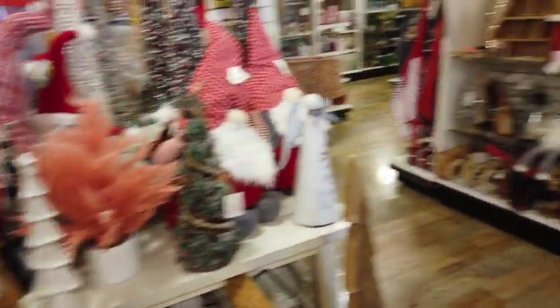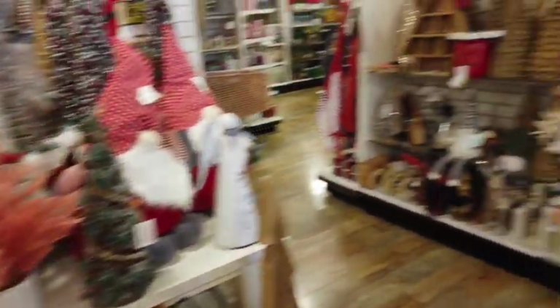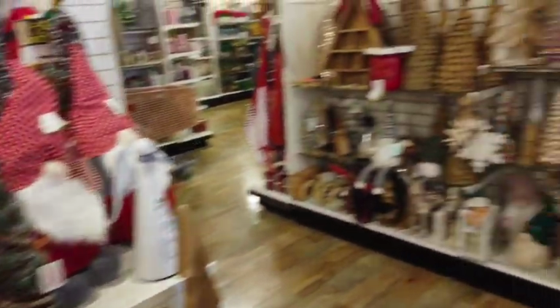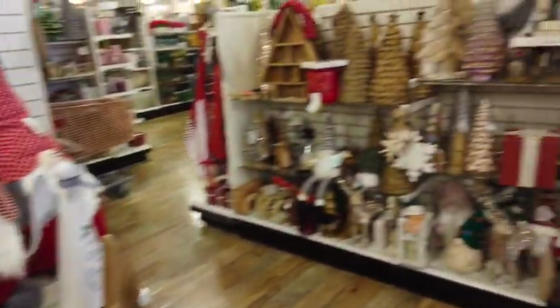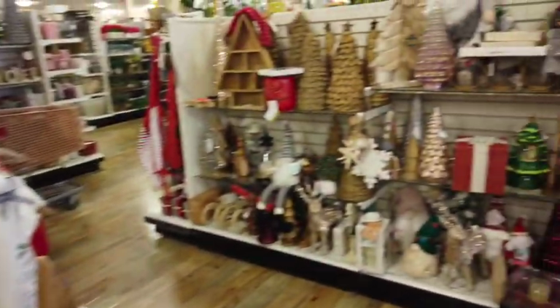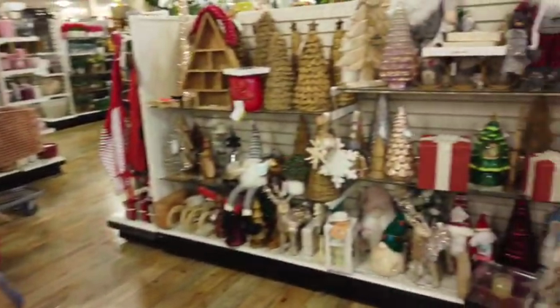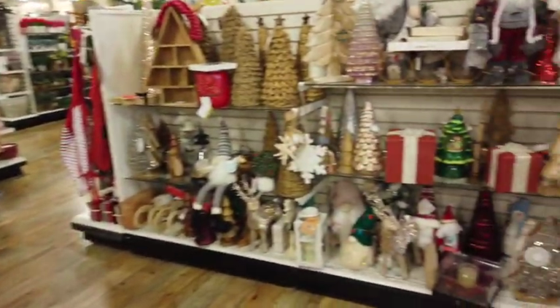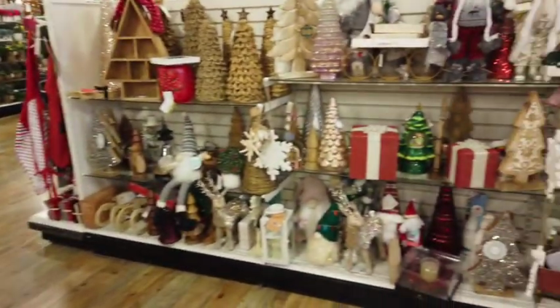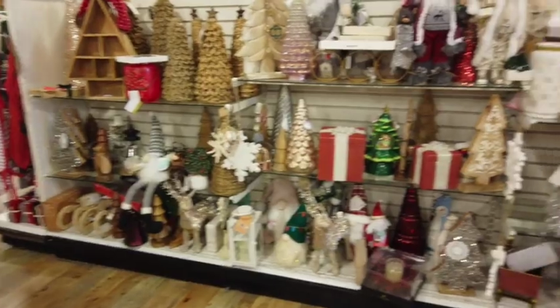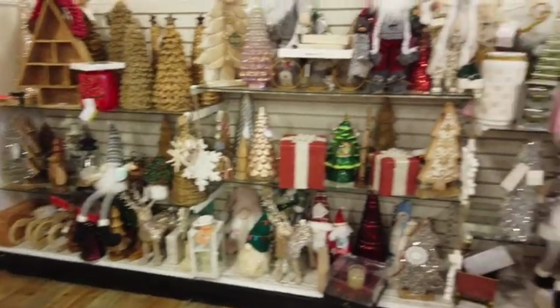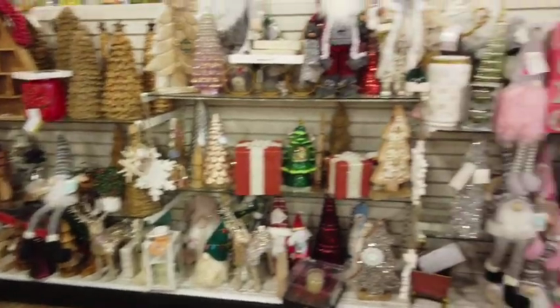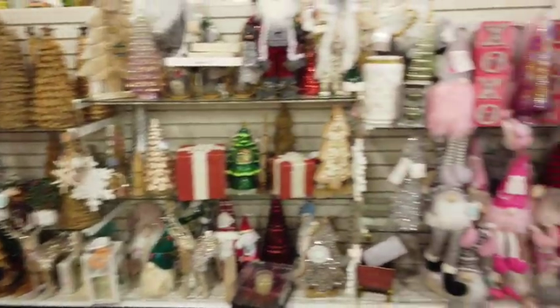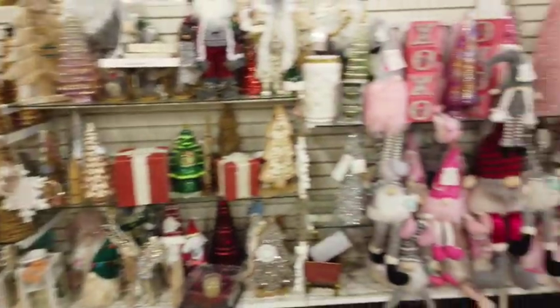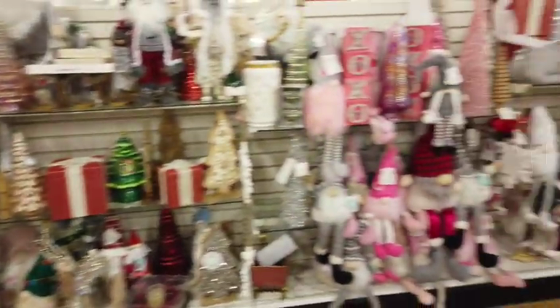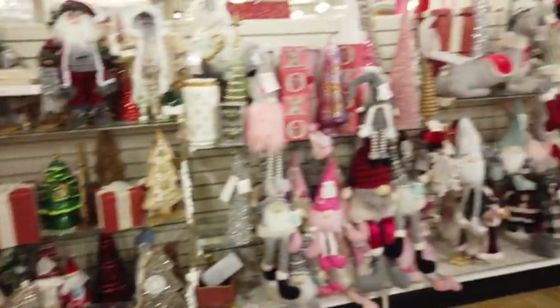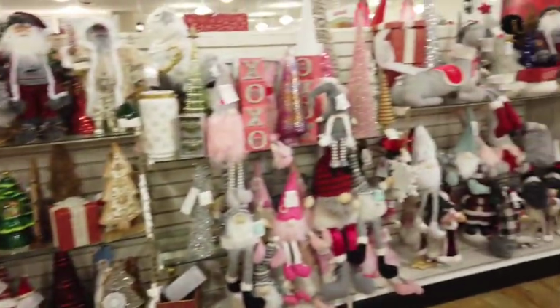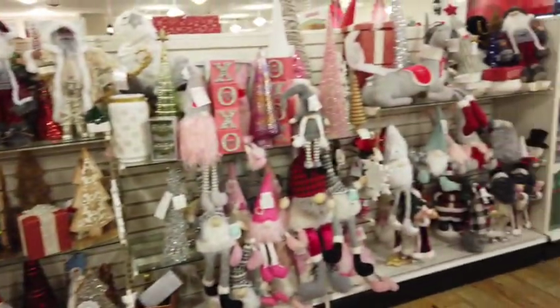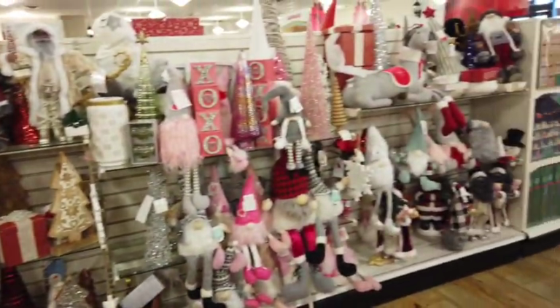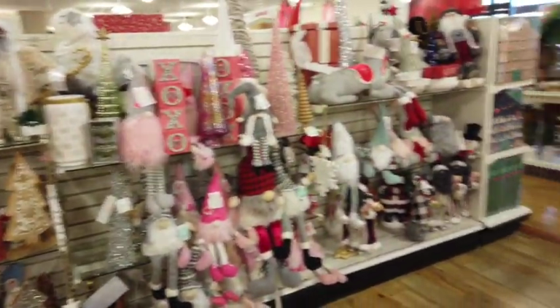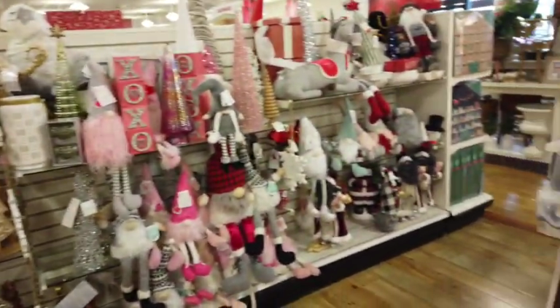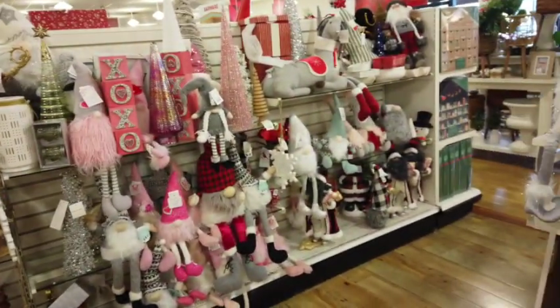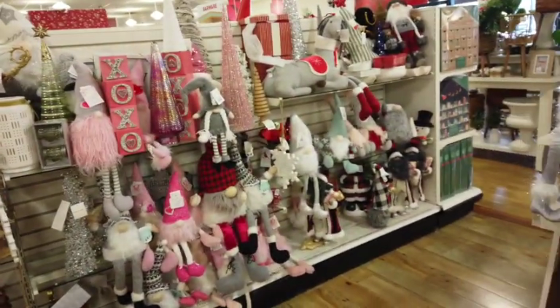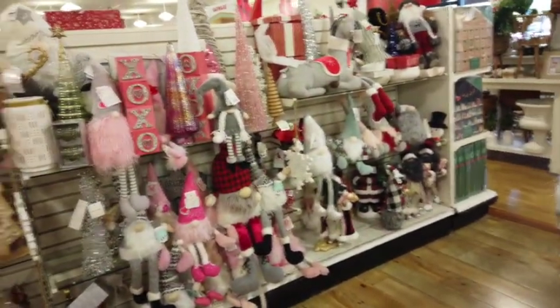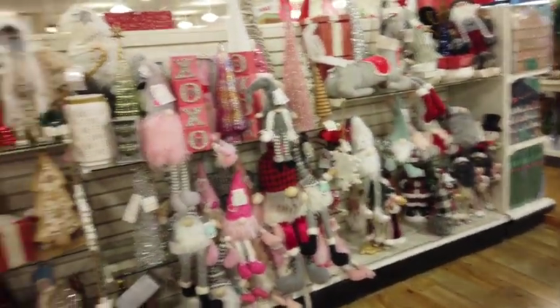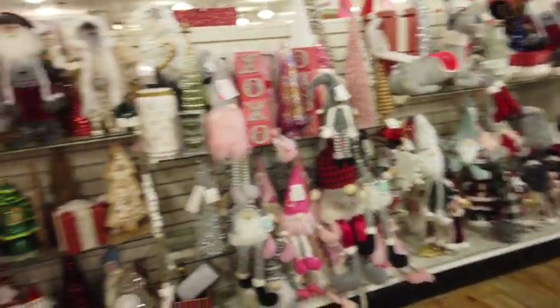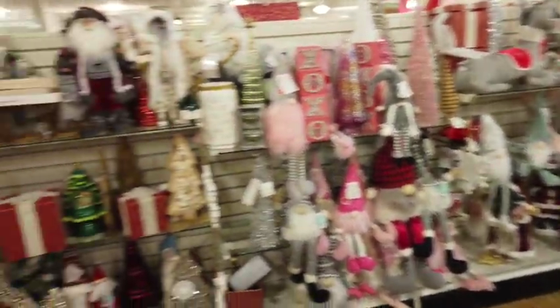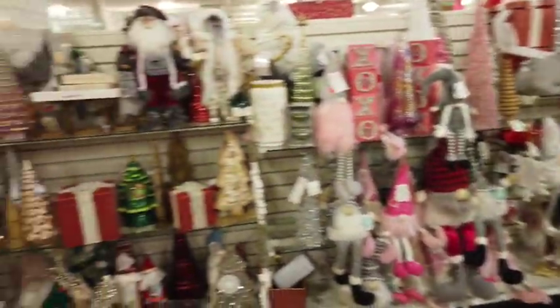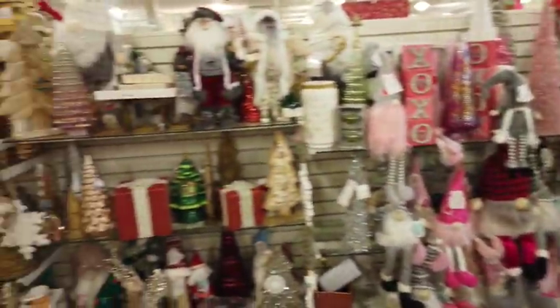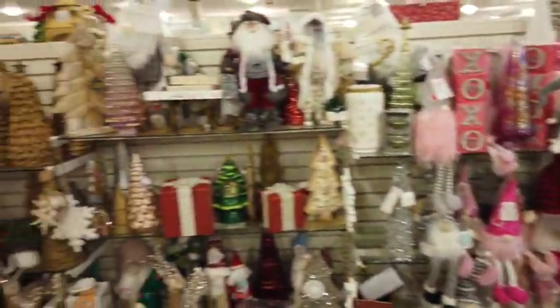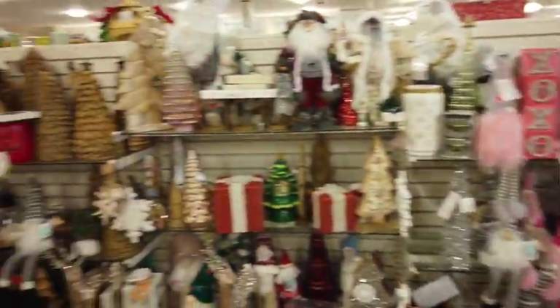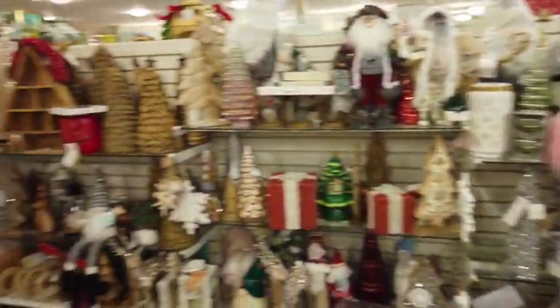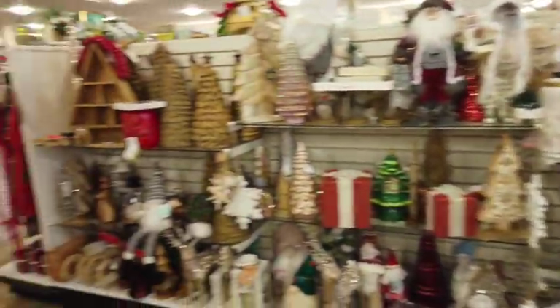This is all the Christmas stuff that's left — not much, but Christmas is a week away so at this point there wouldn't be much left.